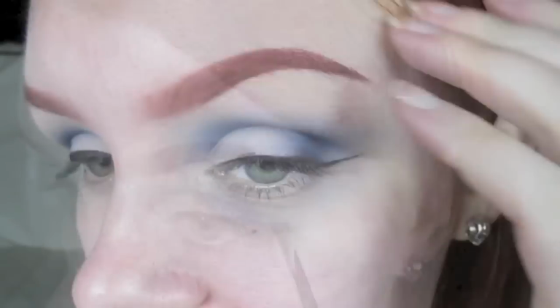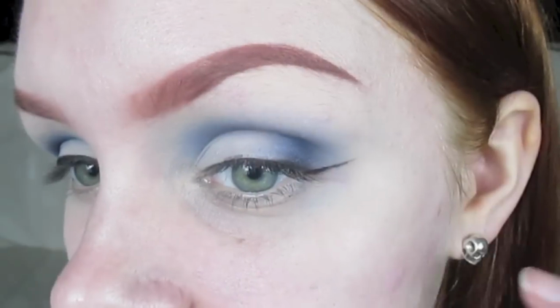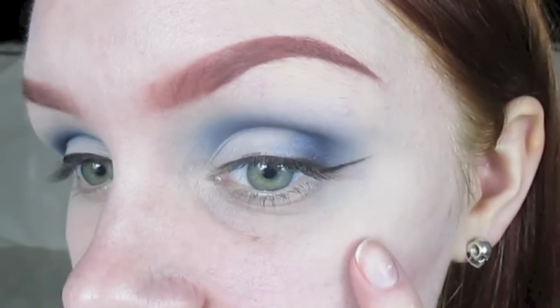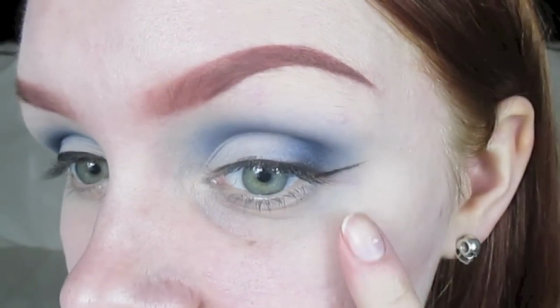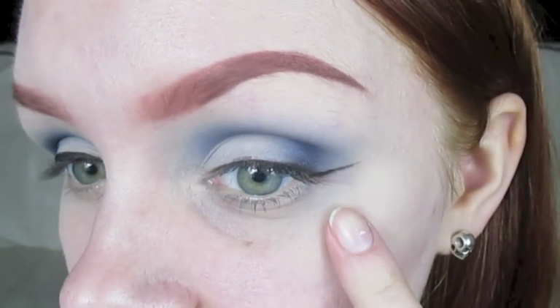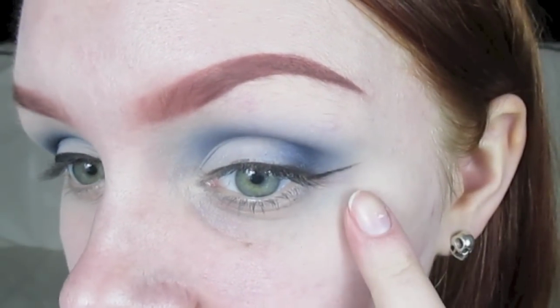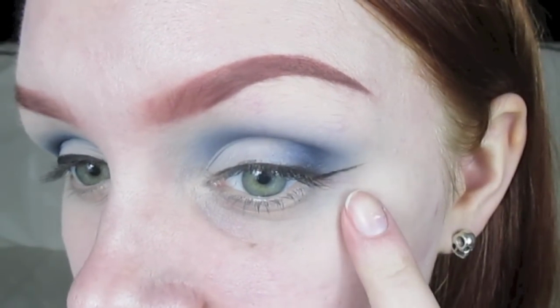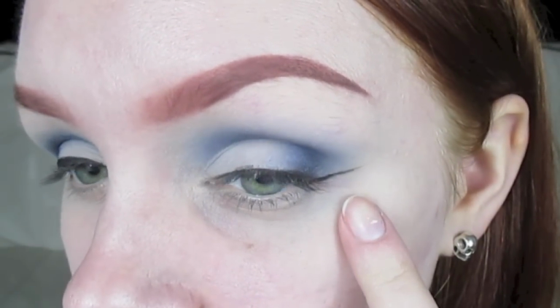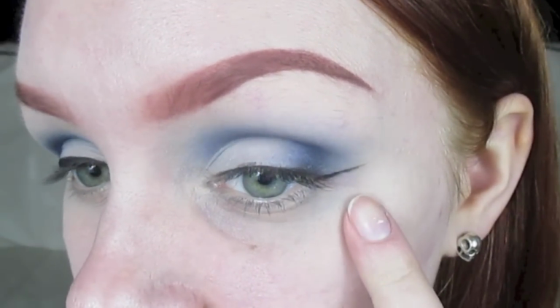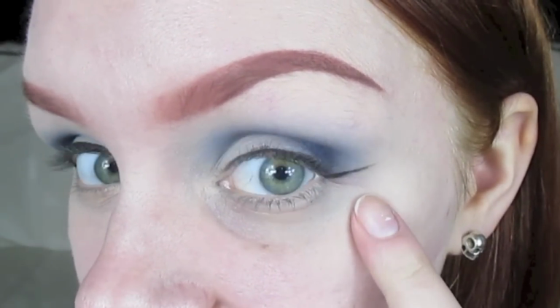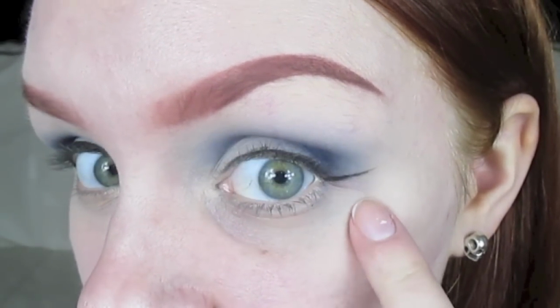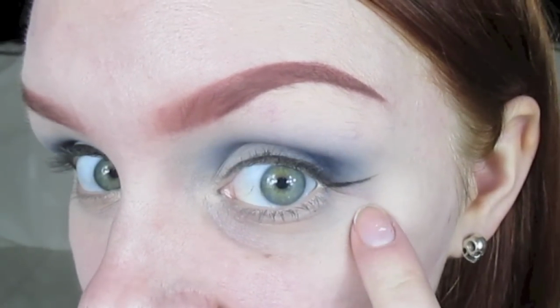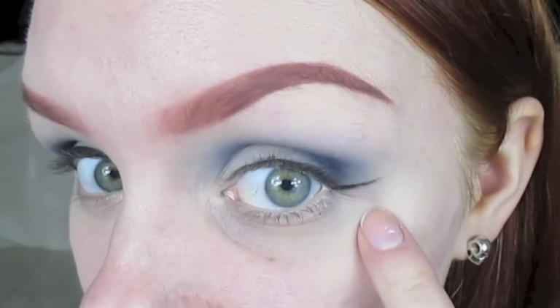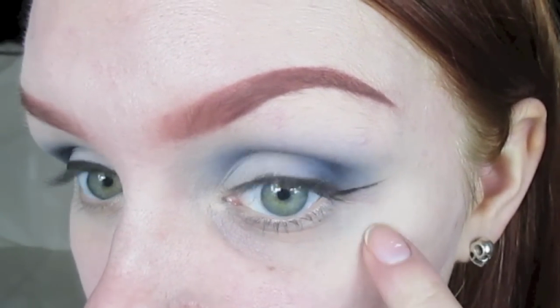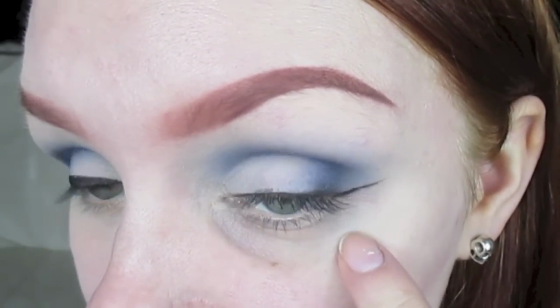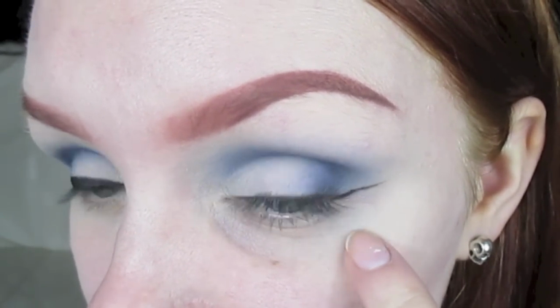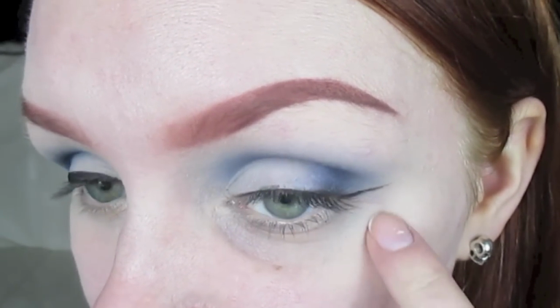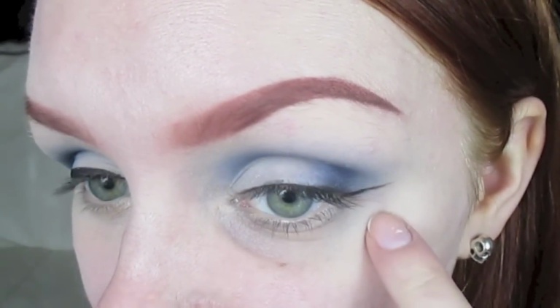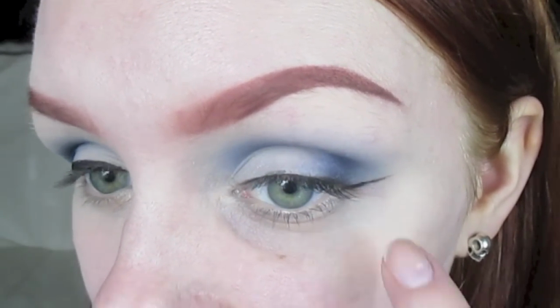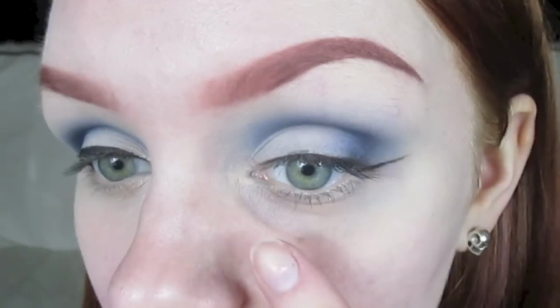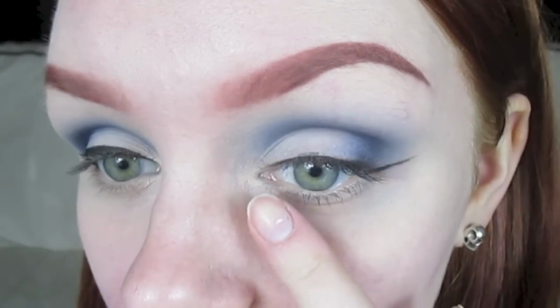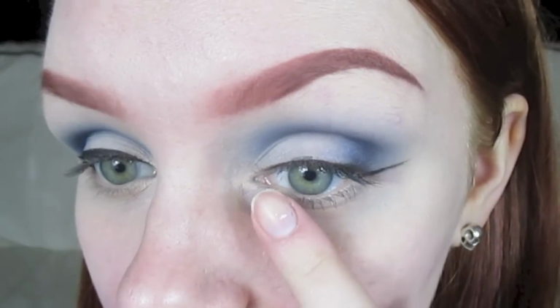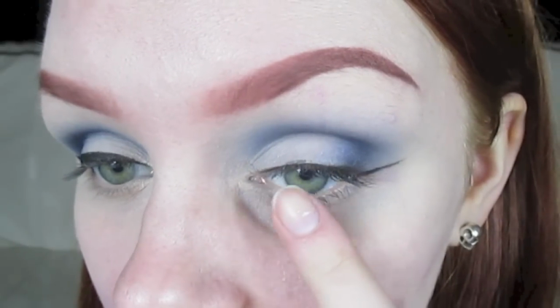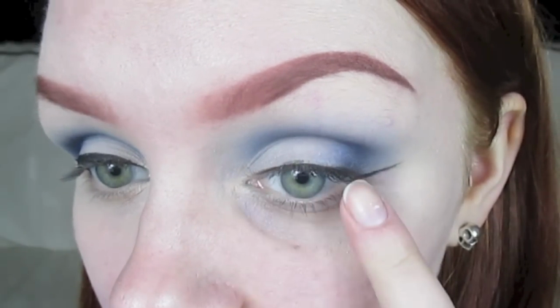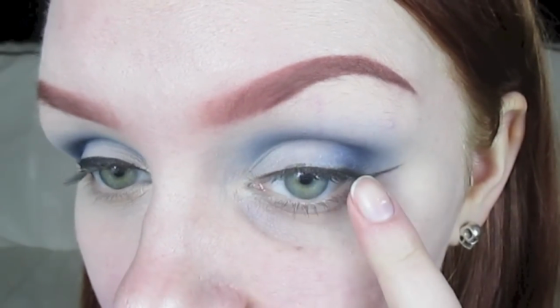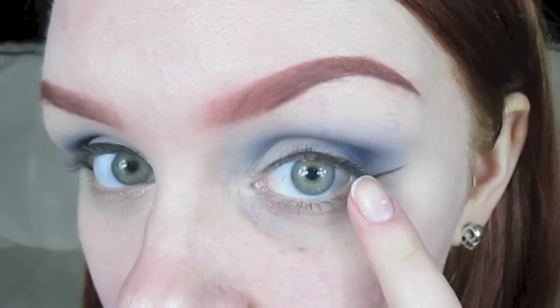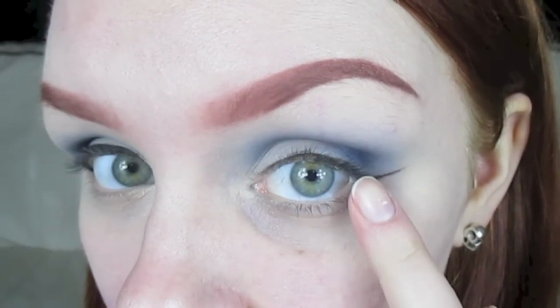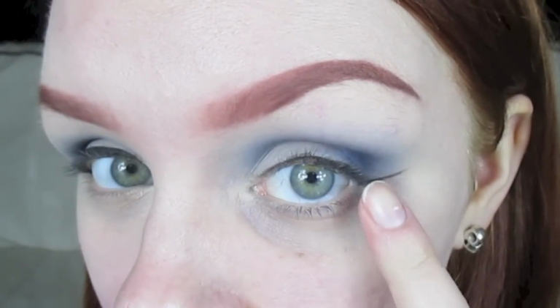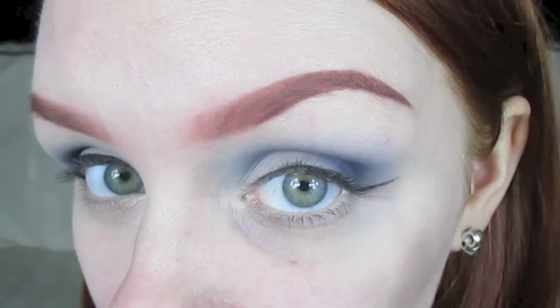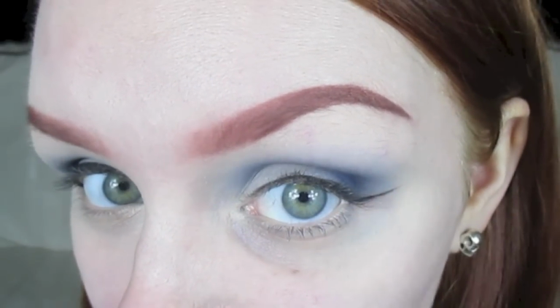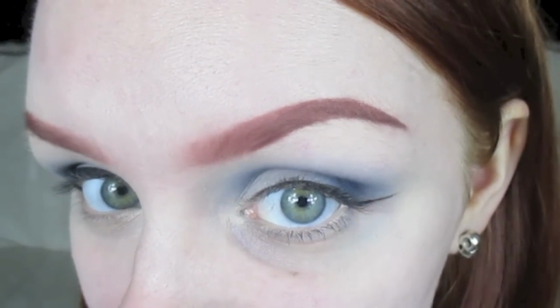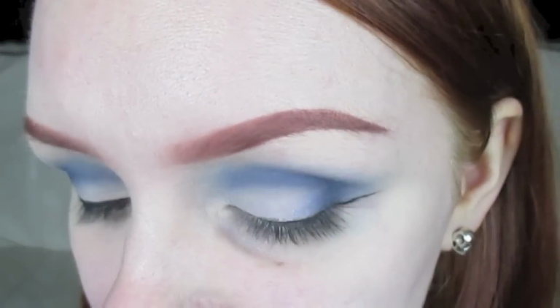So as you can see, now I've got my basic wing mapped out, and I've got a nice thin line along my lash line.